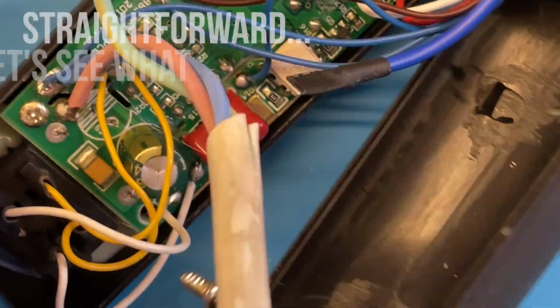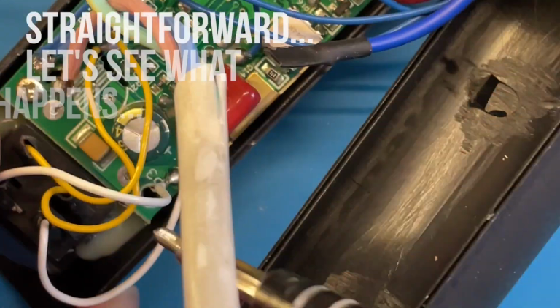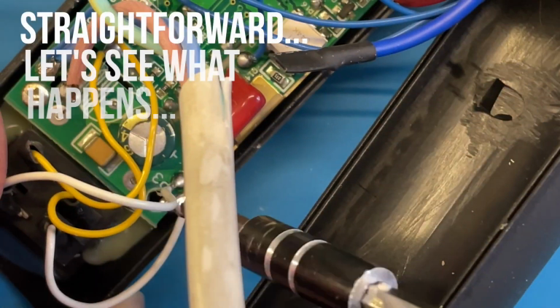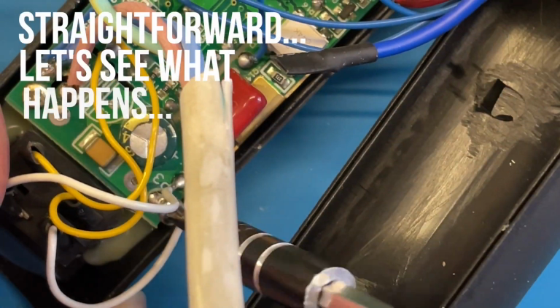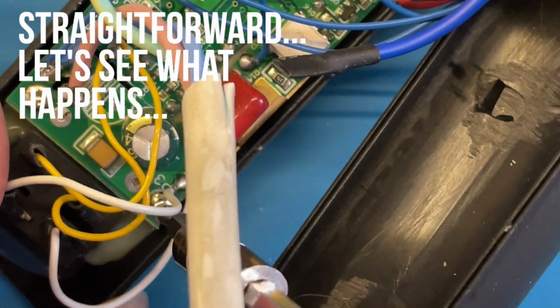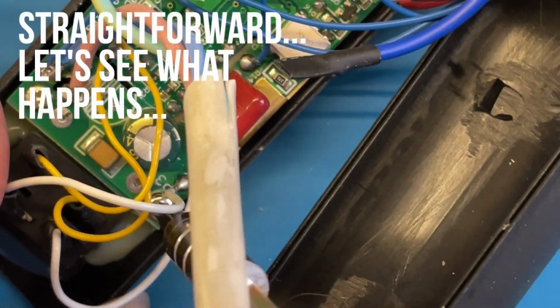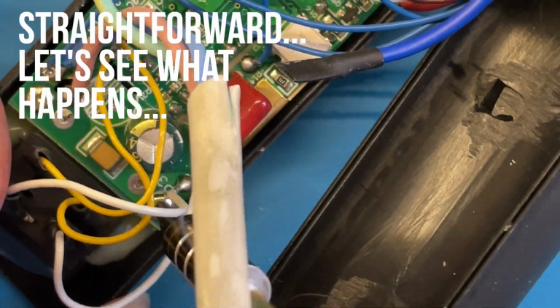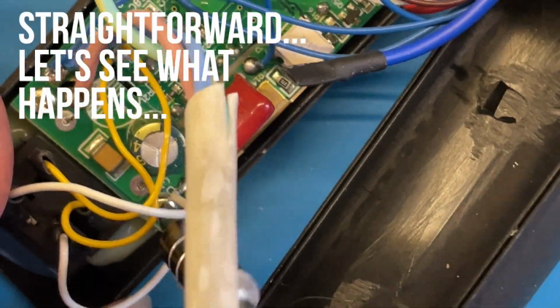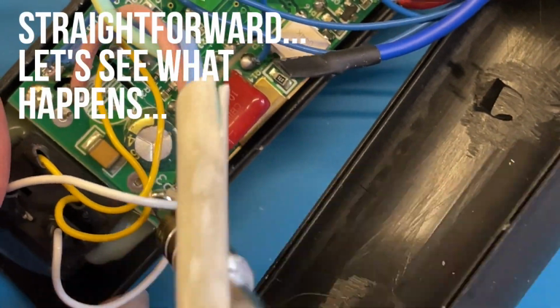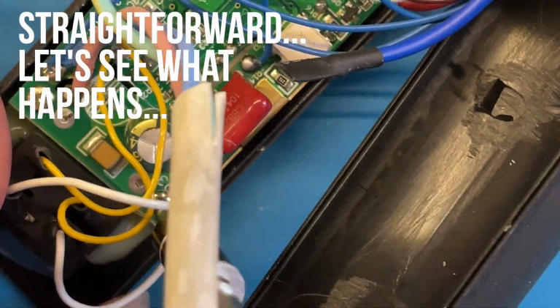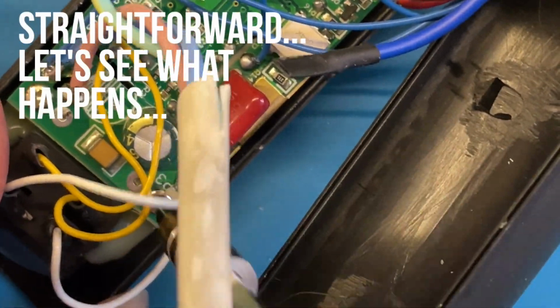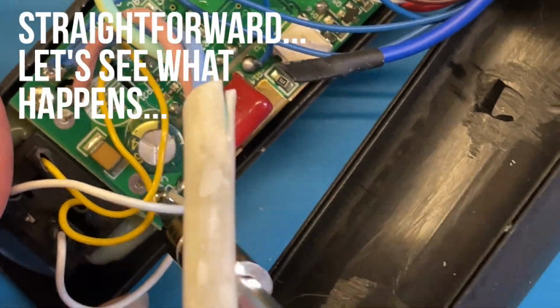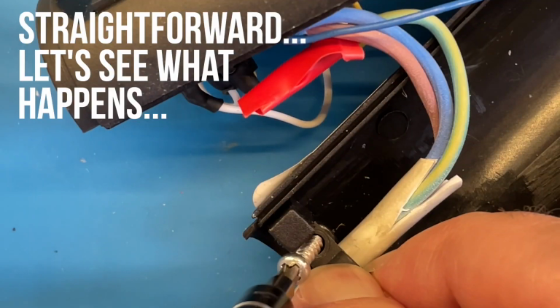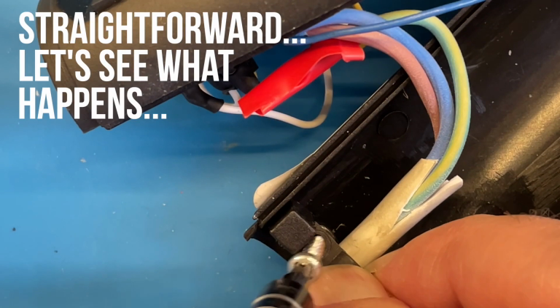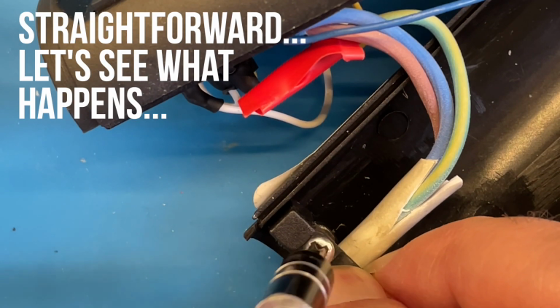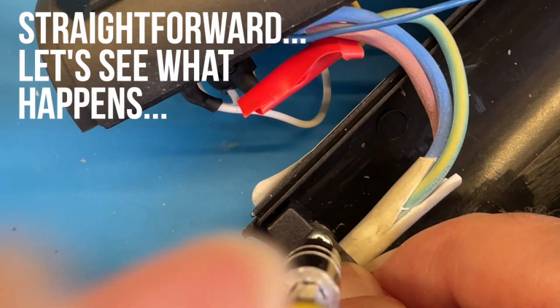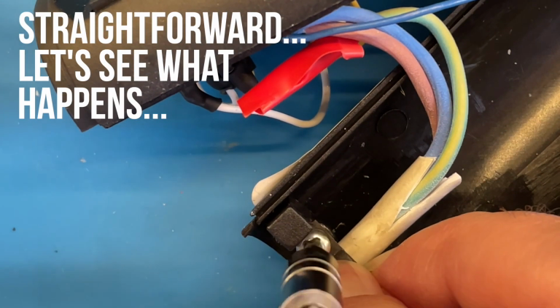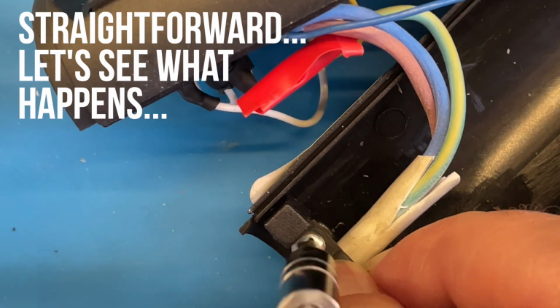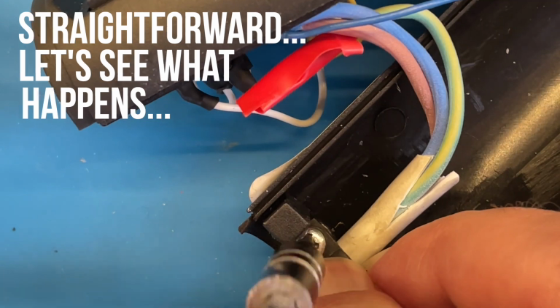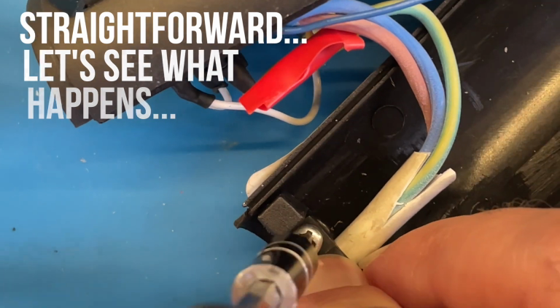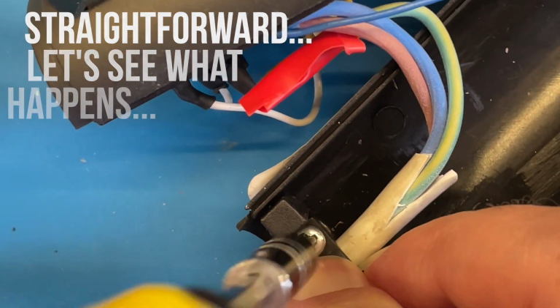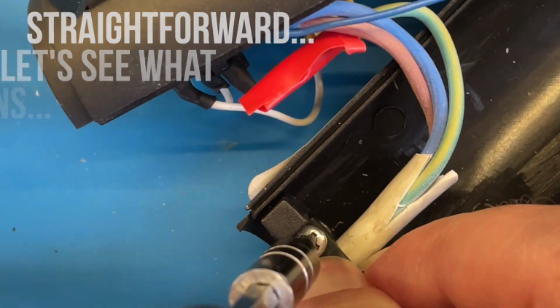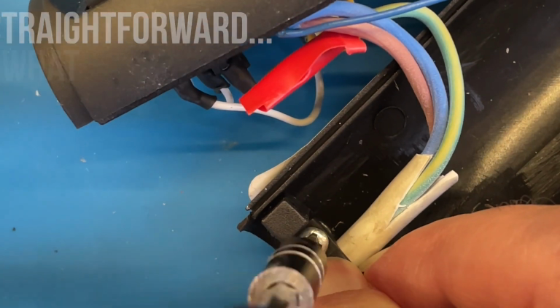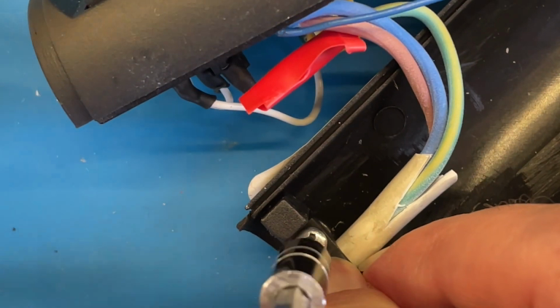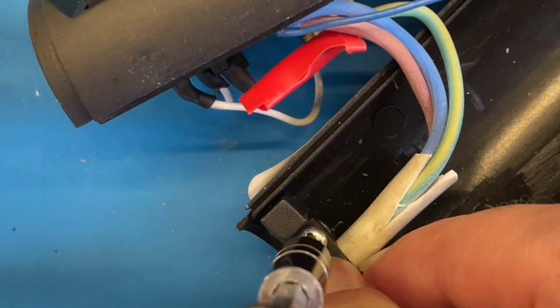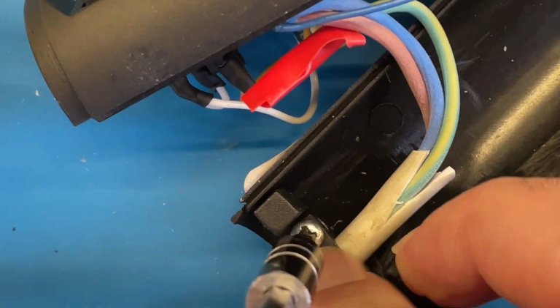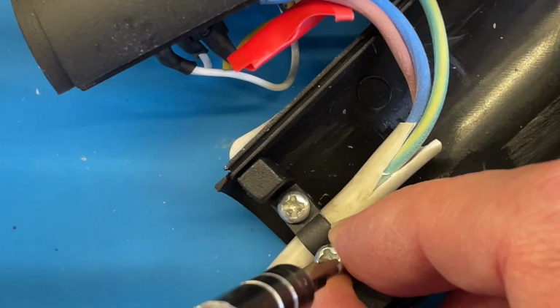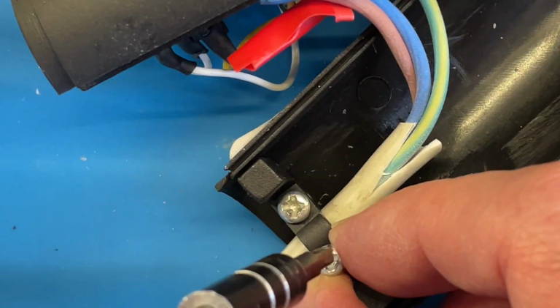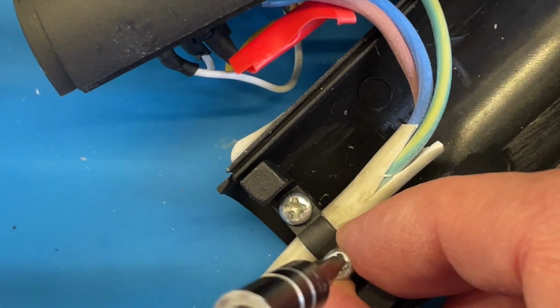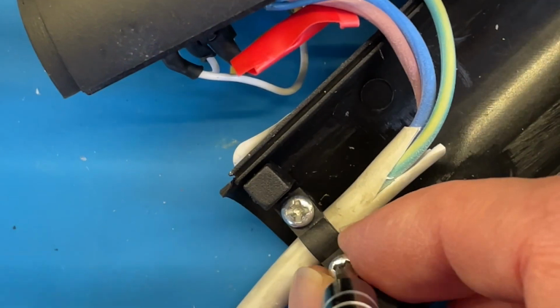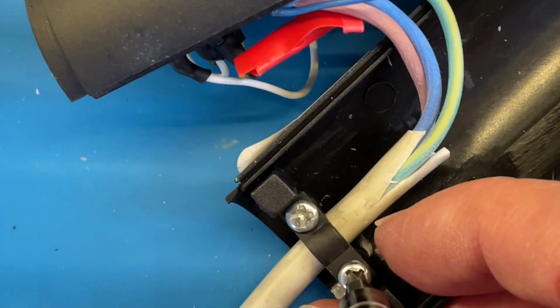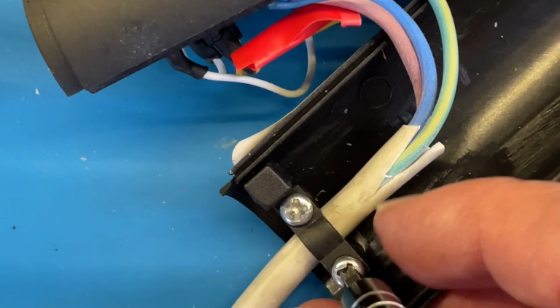Reassembly is pretty straightforward — we just screw the PCB back into its place and then clamp the cable down.